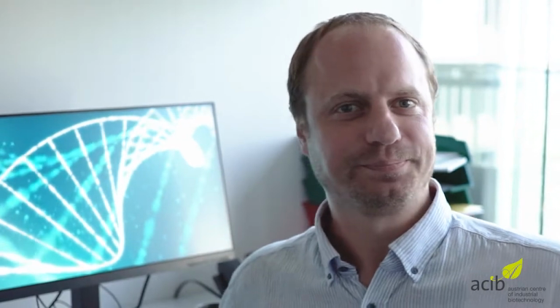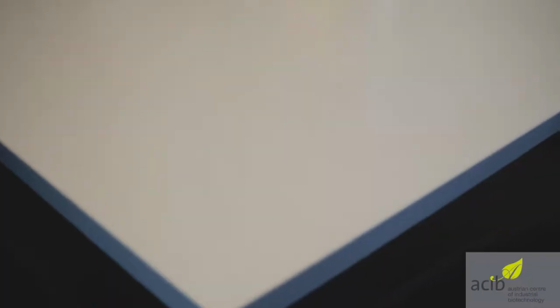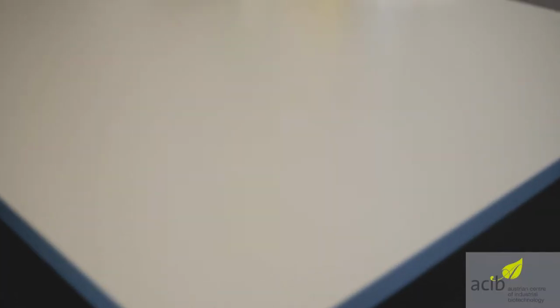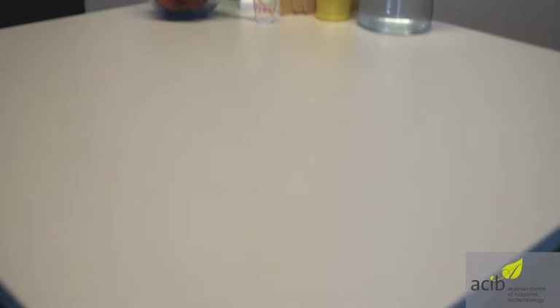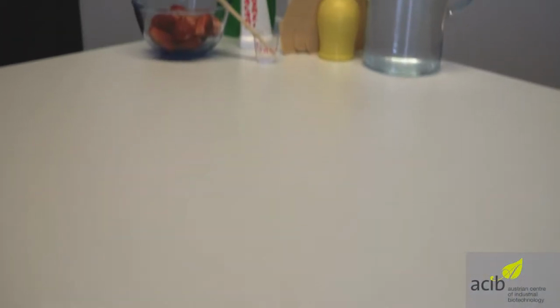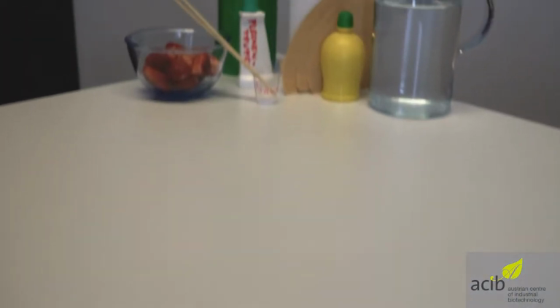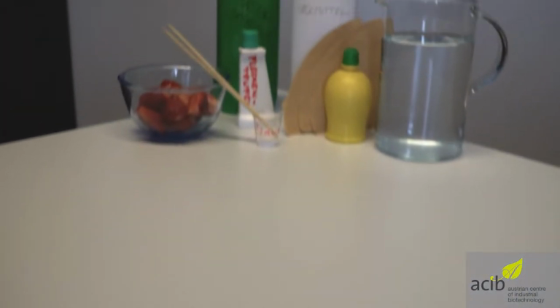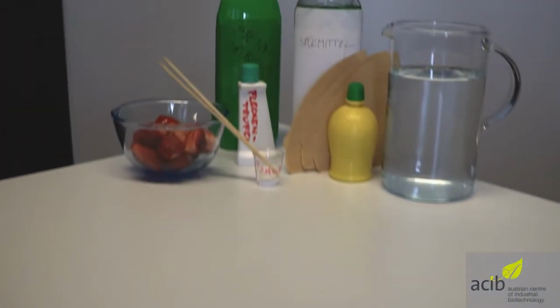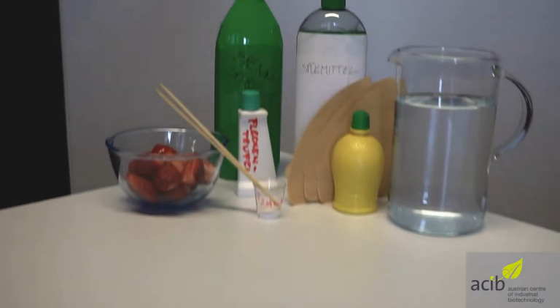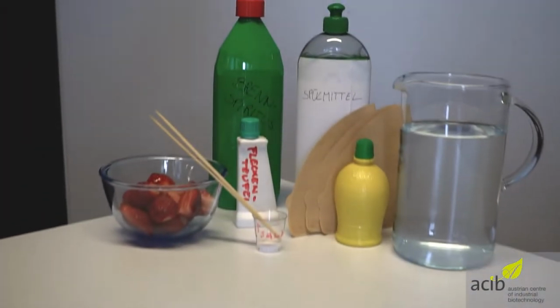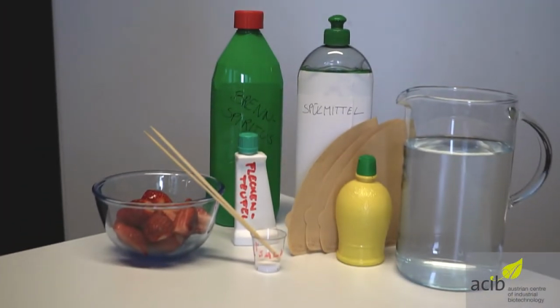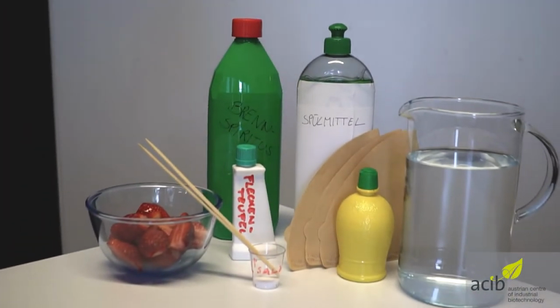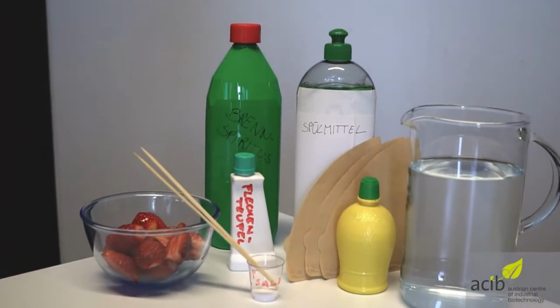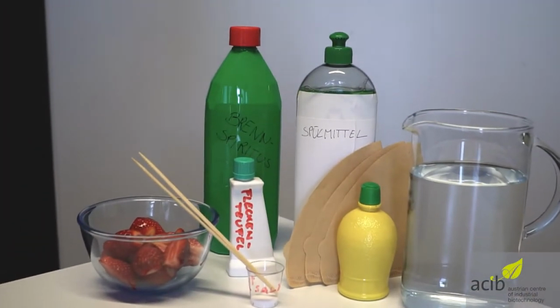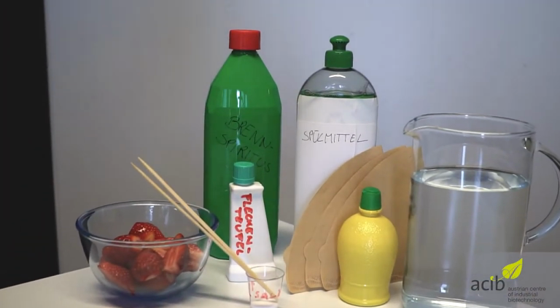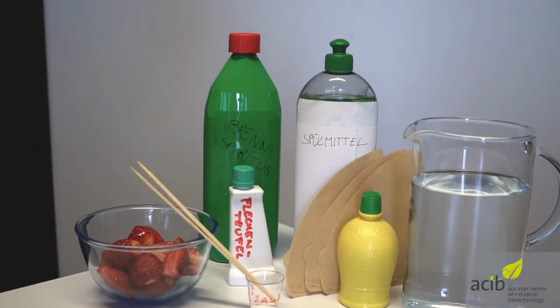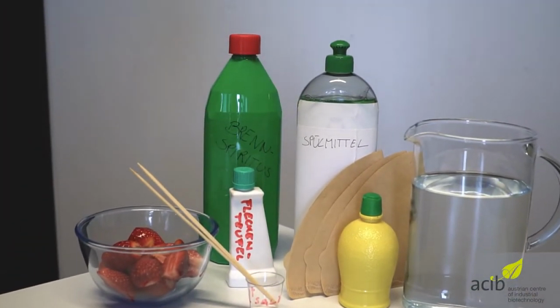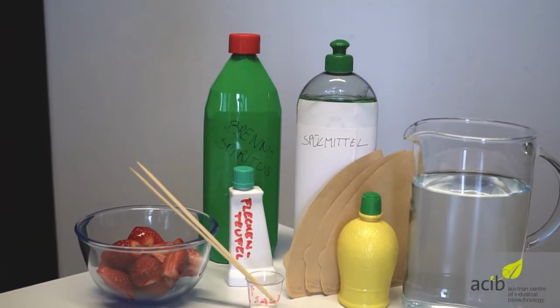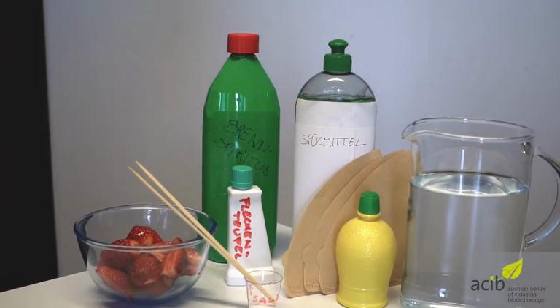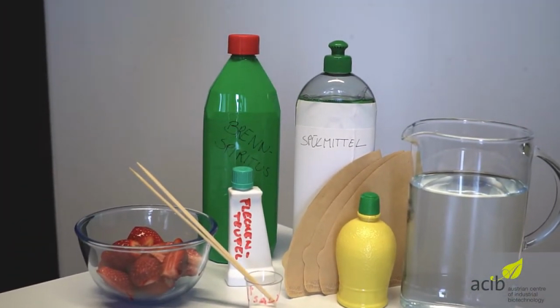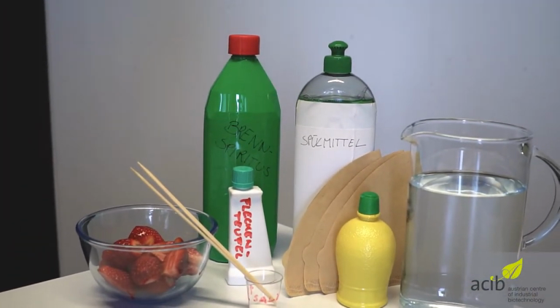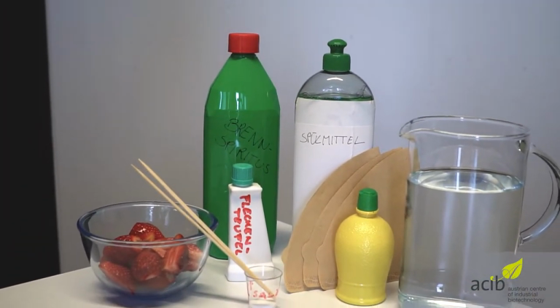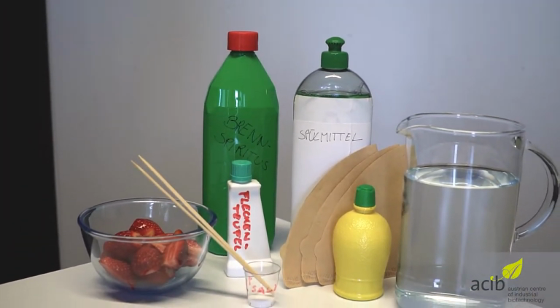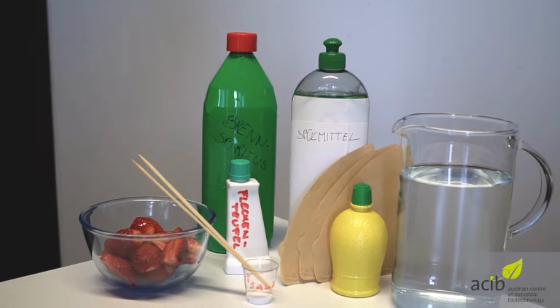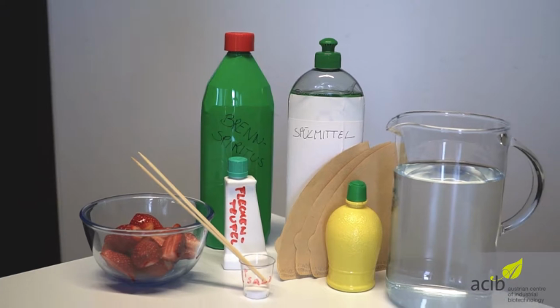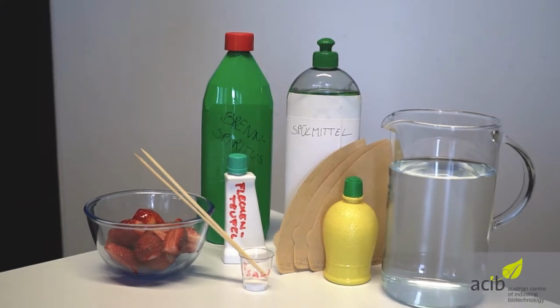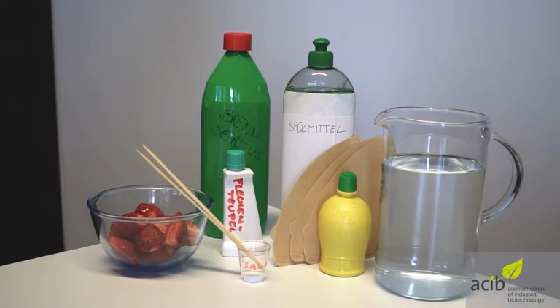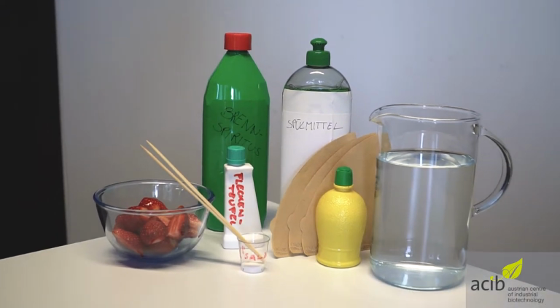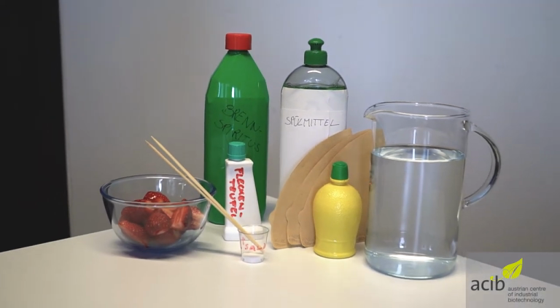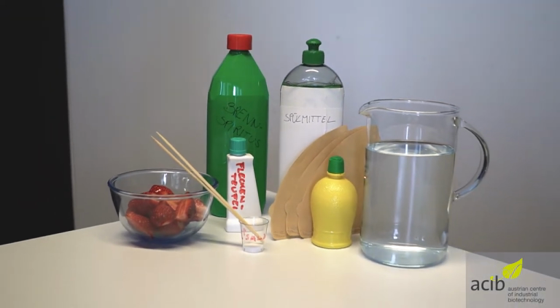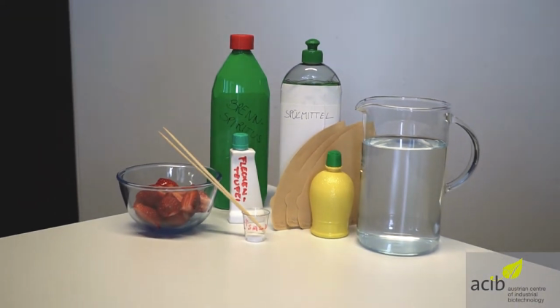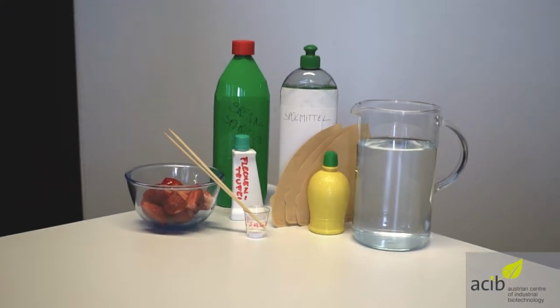Here you can see all items we will use for our experiment. We can find a detailed list attached to the comments of this video.